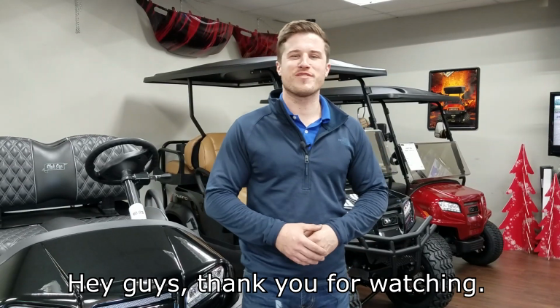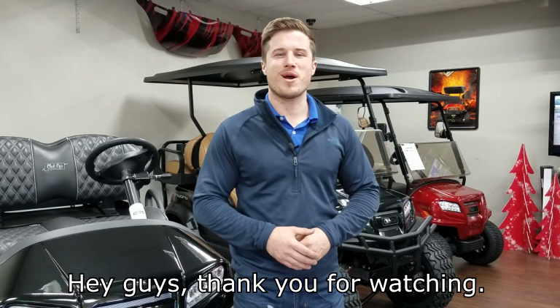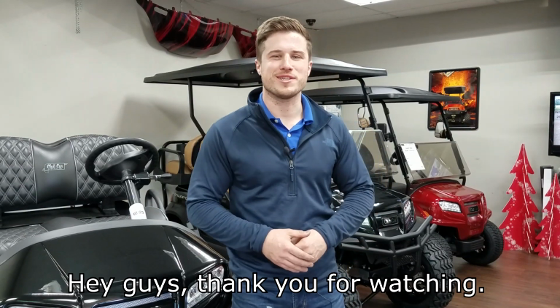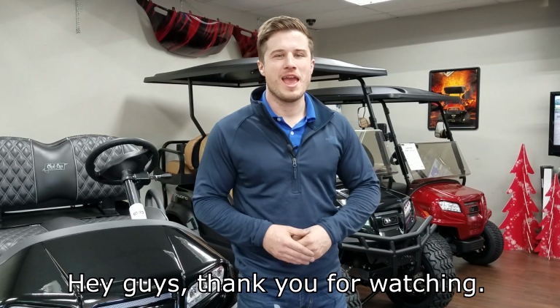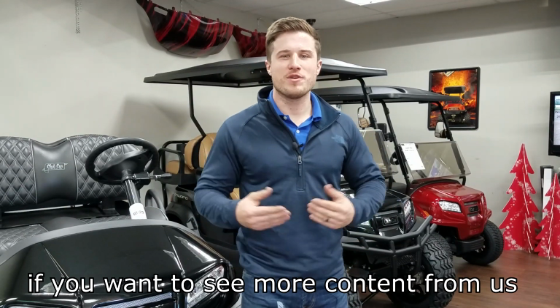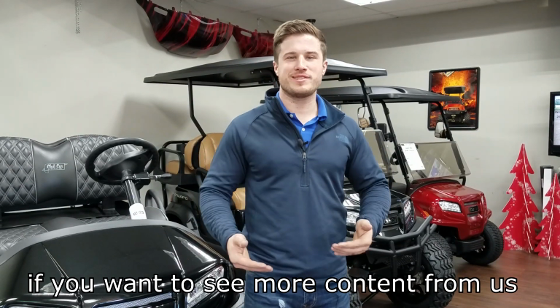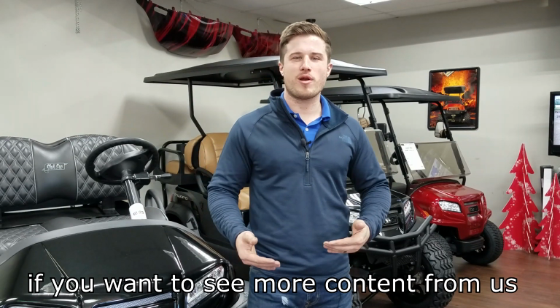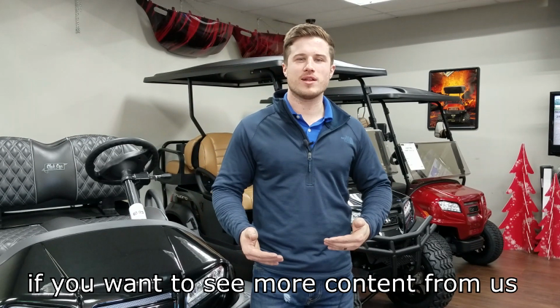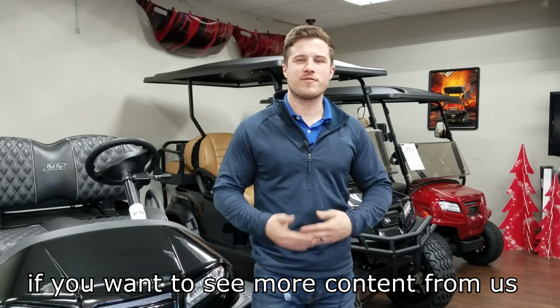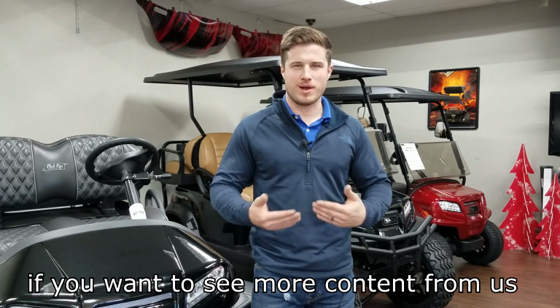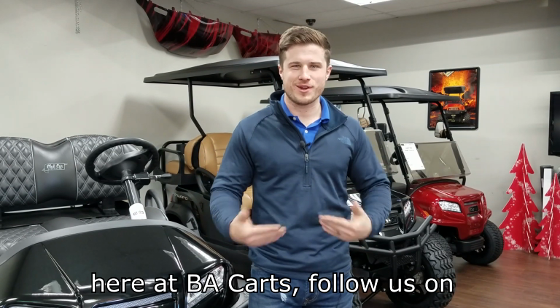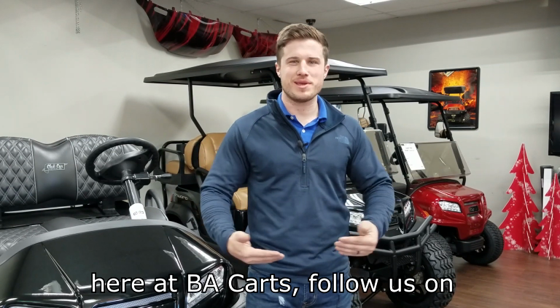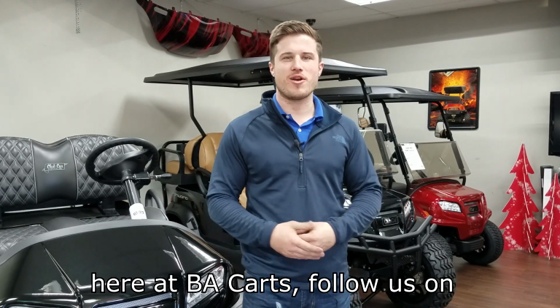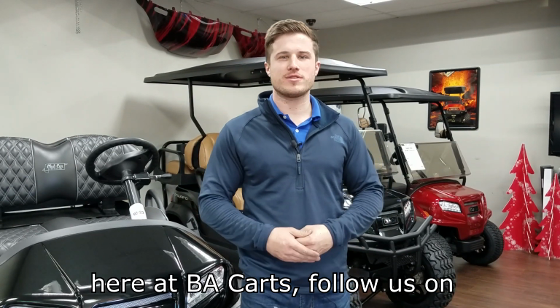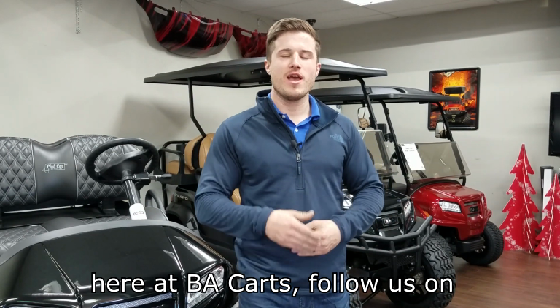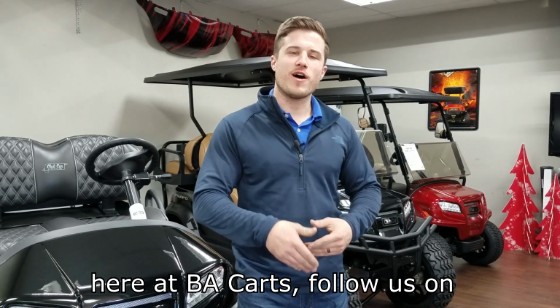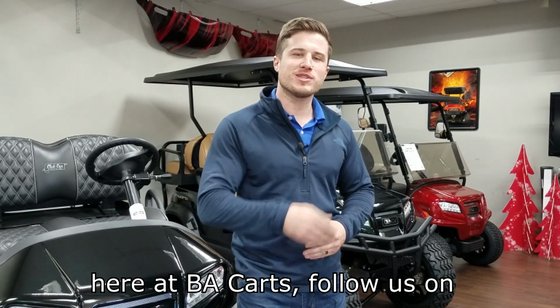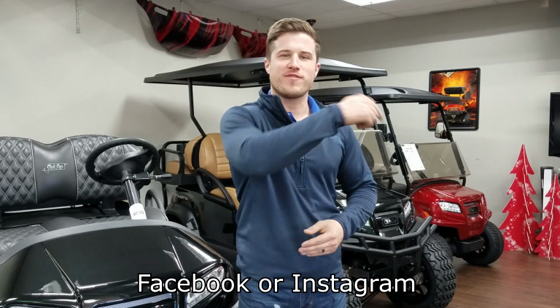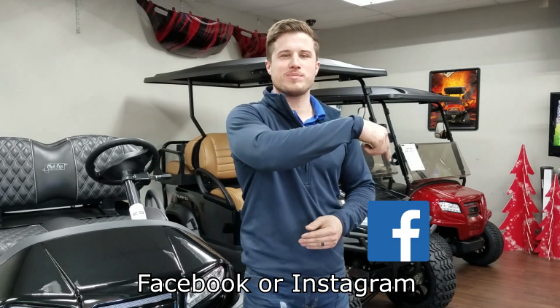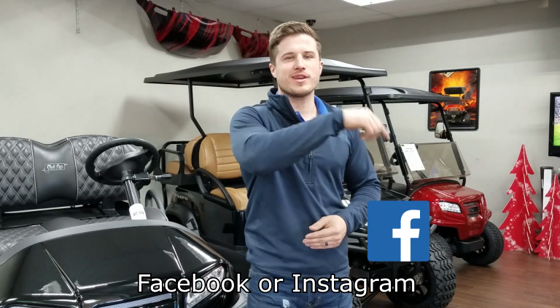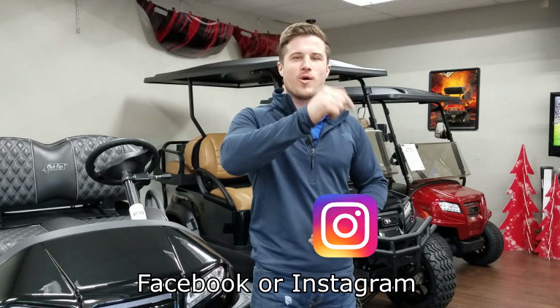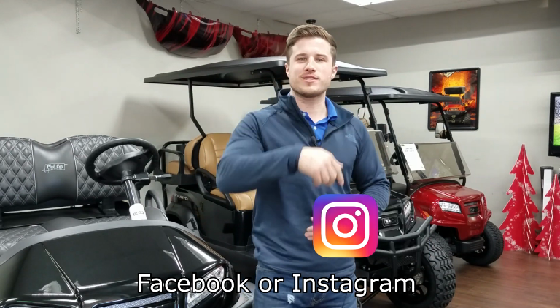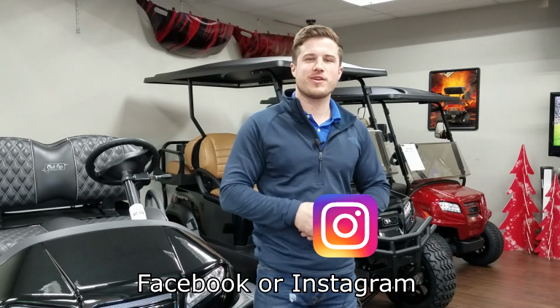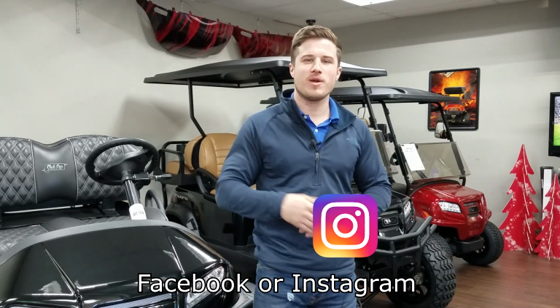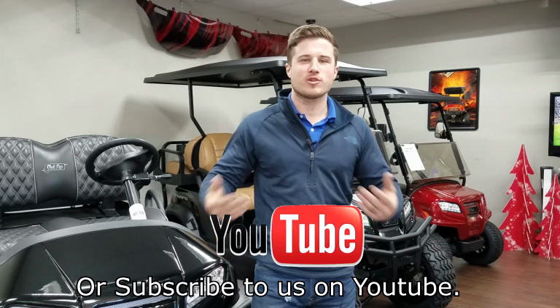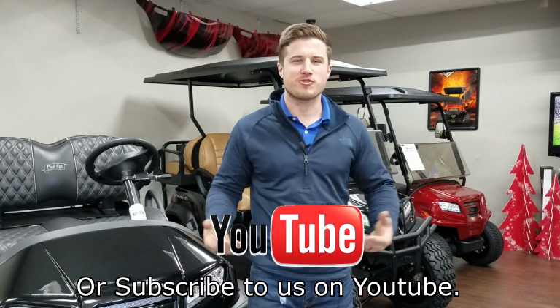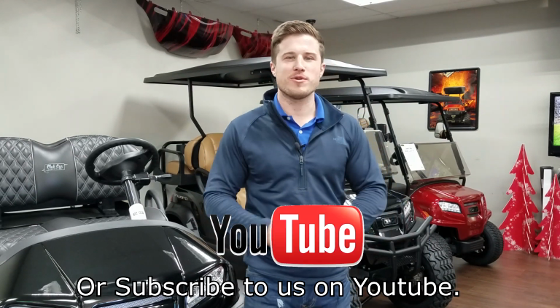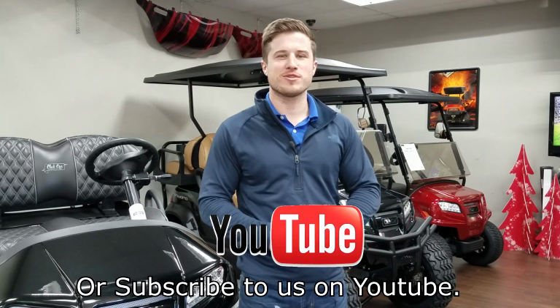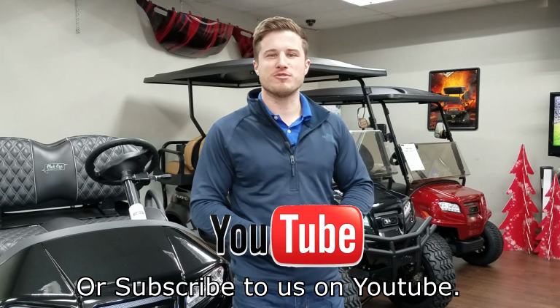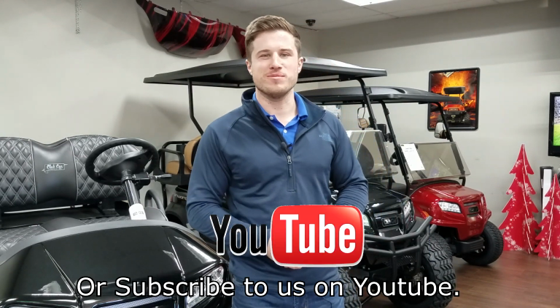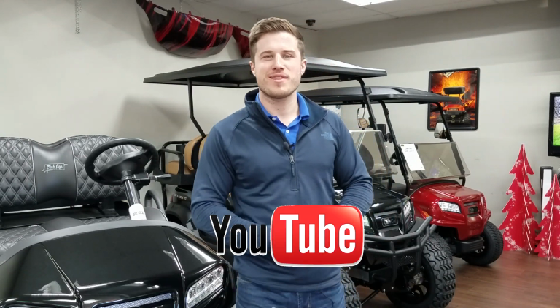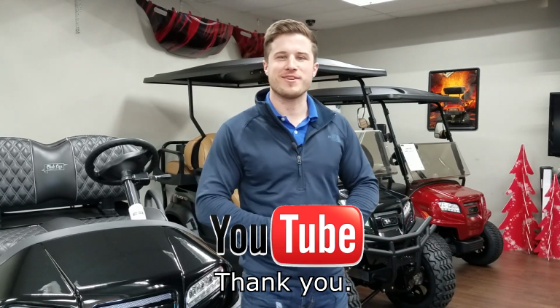Hey guys, thank you for watching. If you want to see more content from us here at BA Carts, follow us on Facebook or Instagram or subscribe to us on YouTube. Thank you.